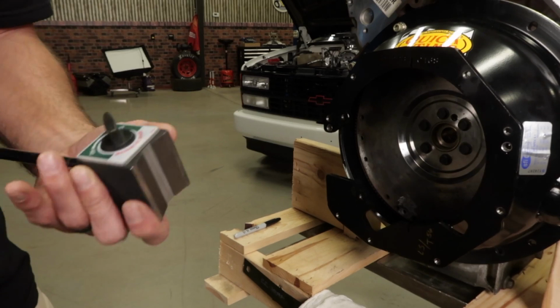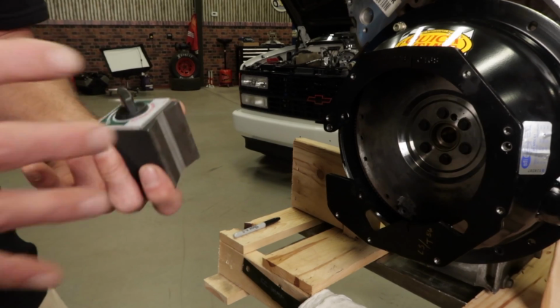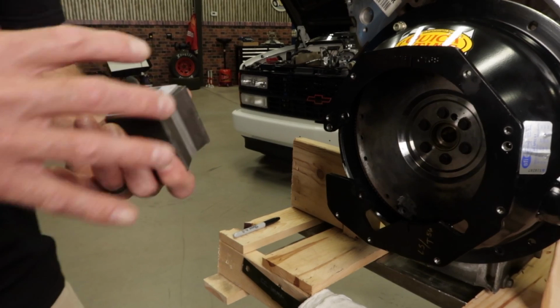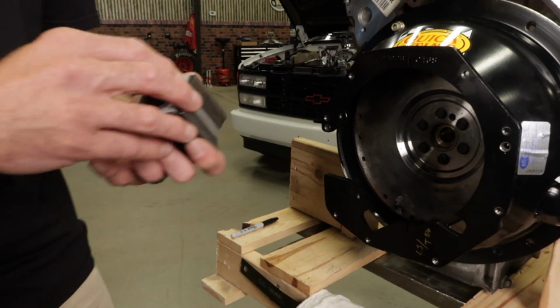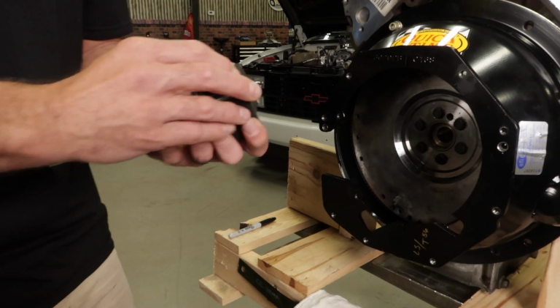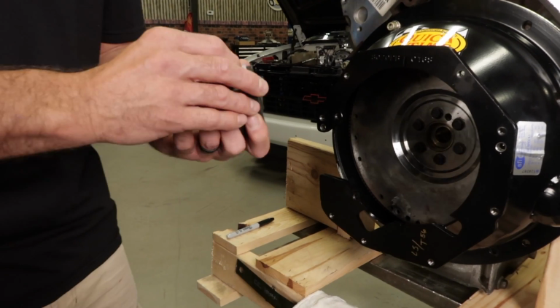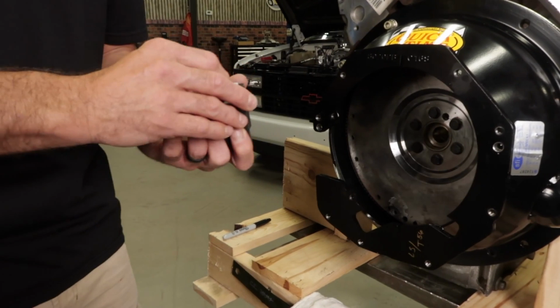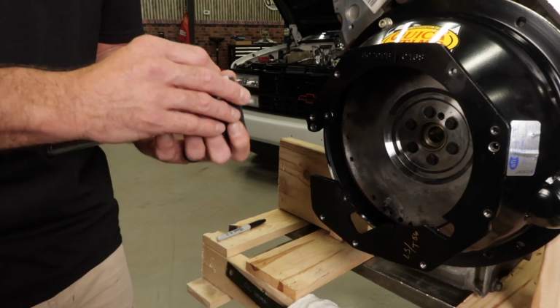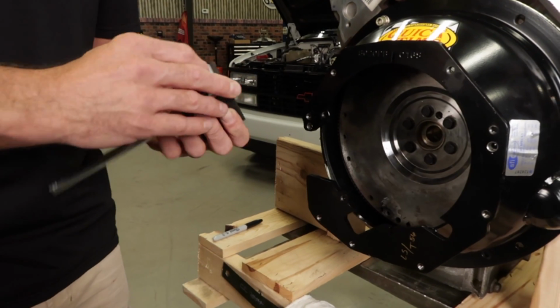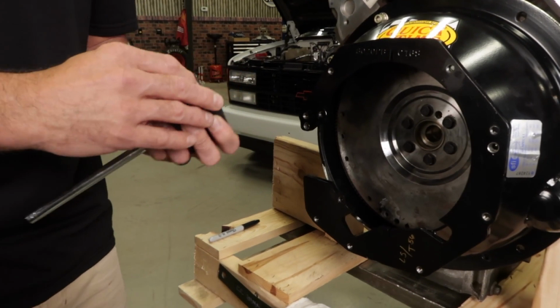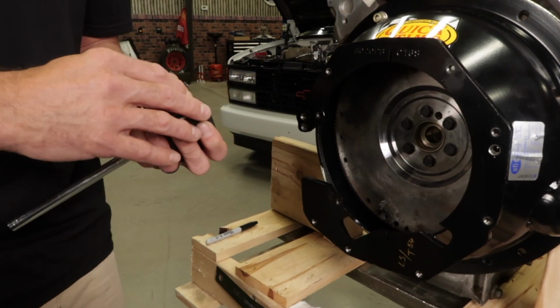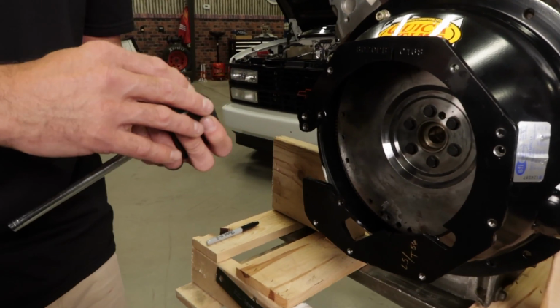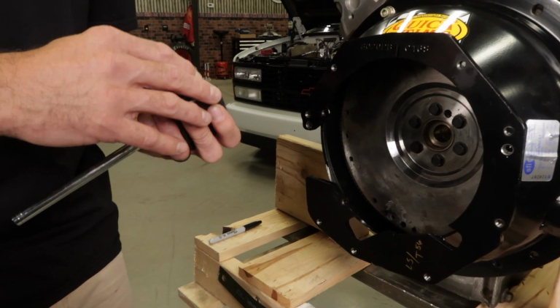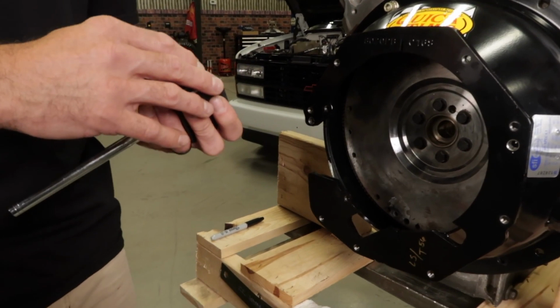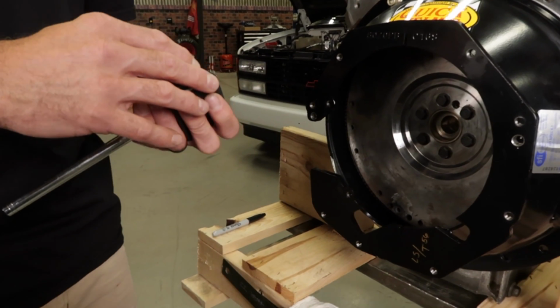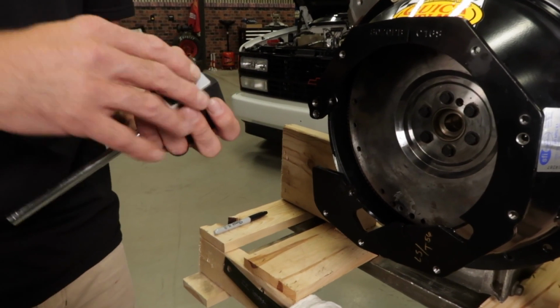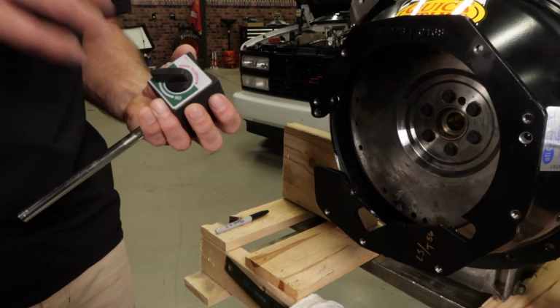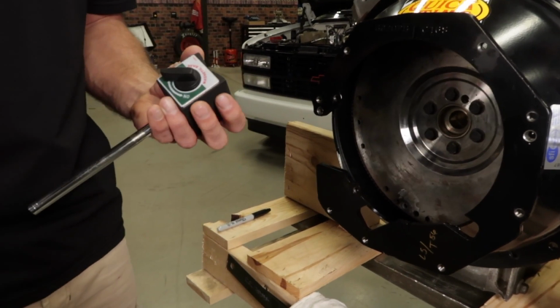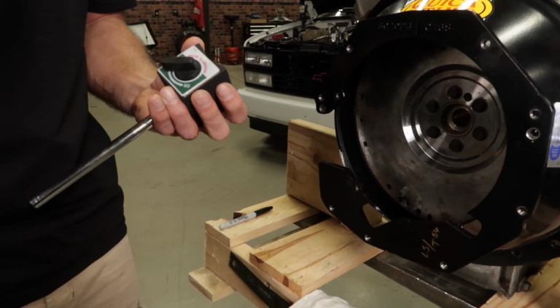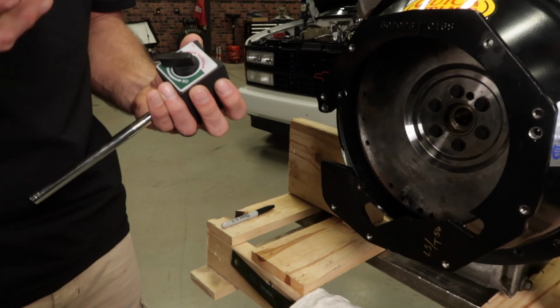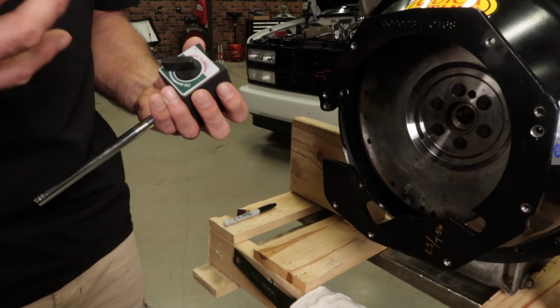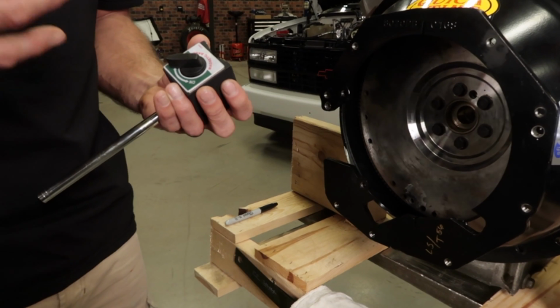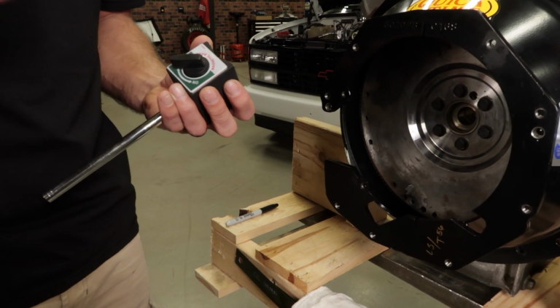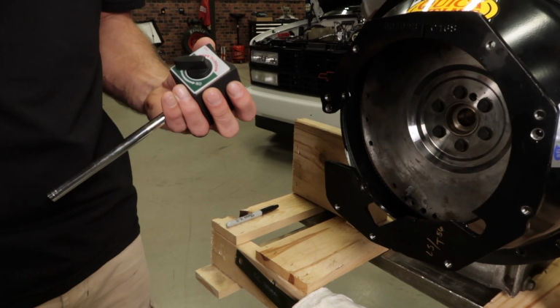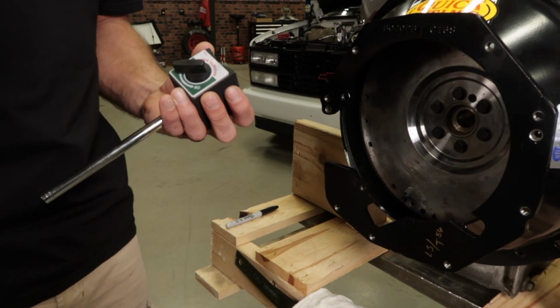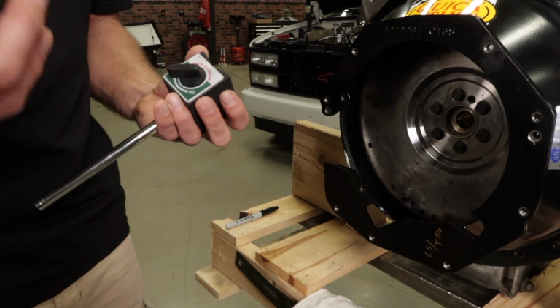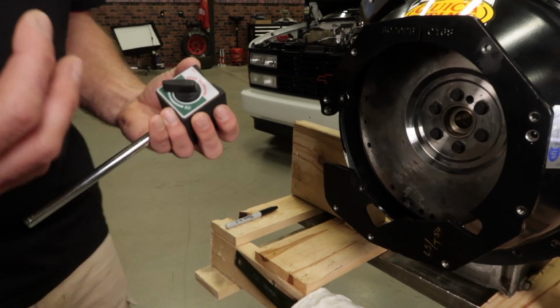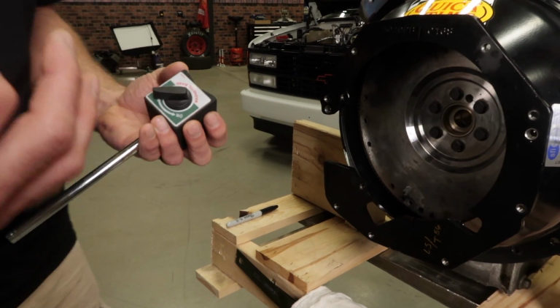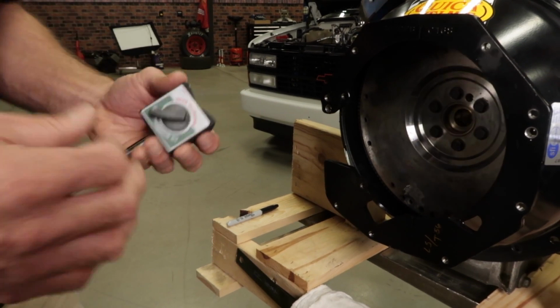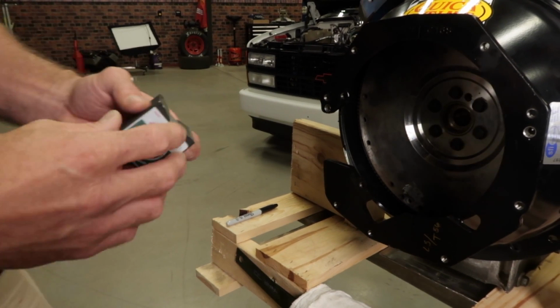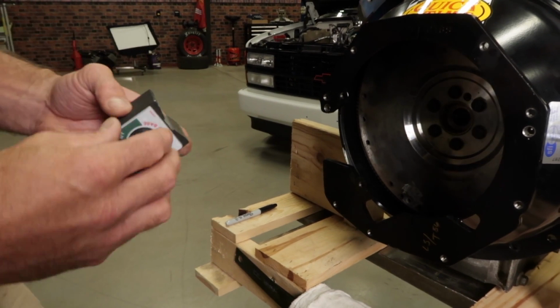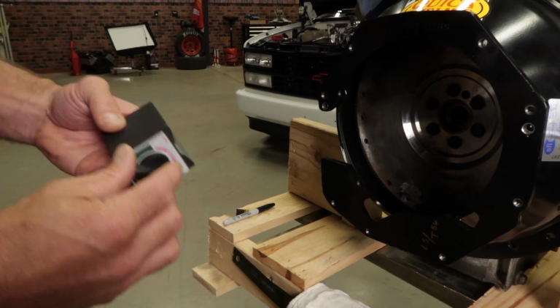Position the base on the crank flange or flywheel surface and make sure there isn't any excess movement or rocking.